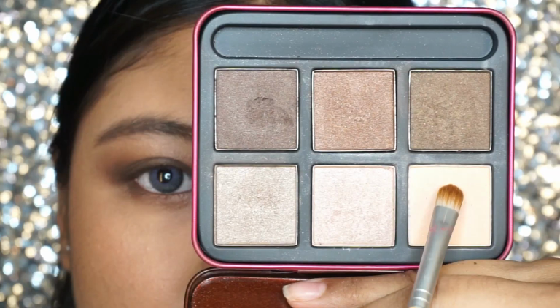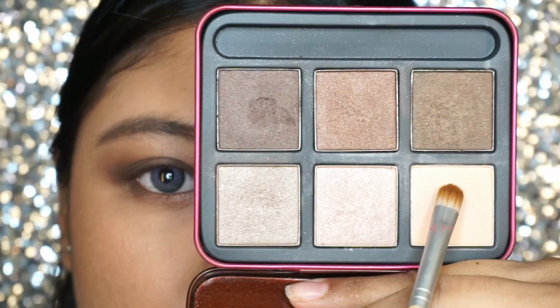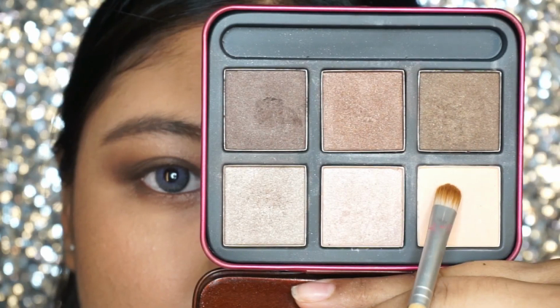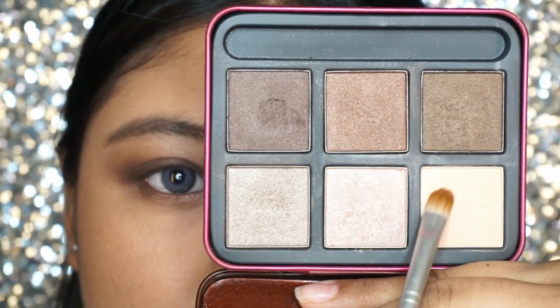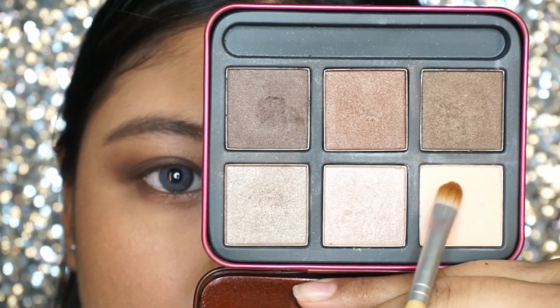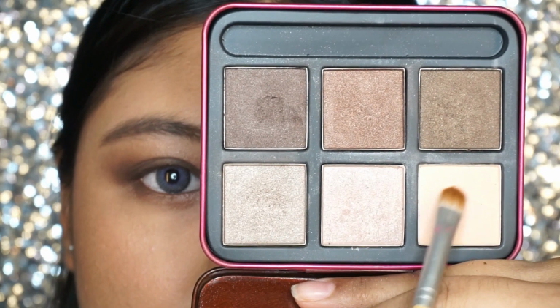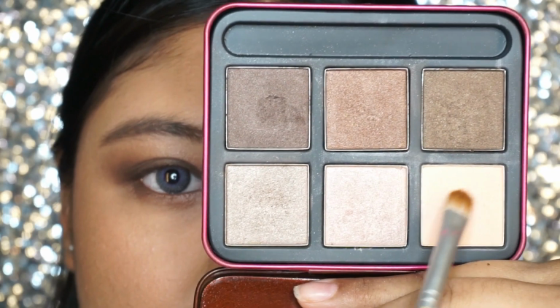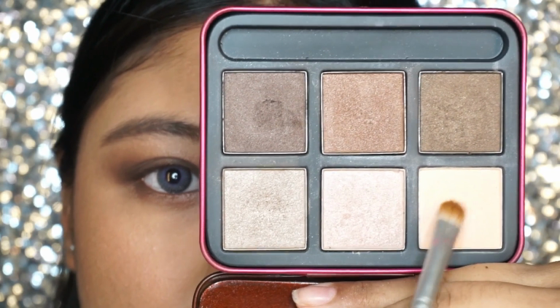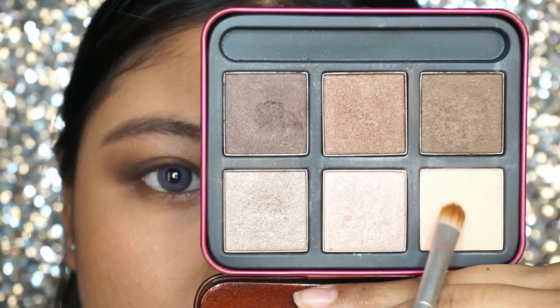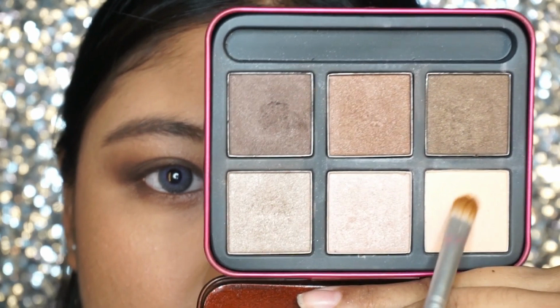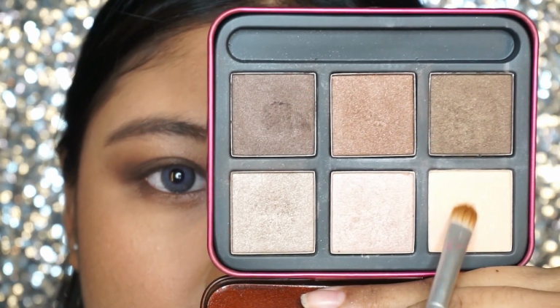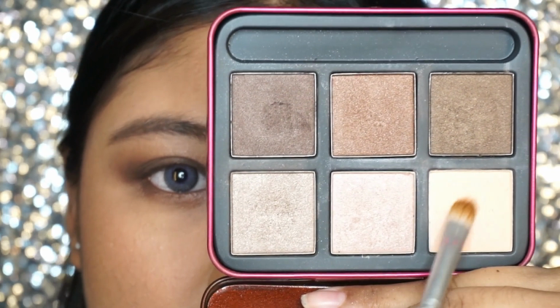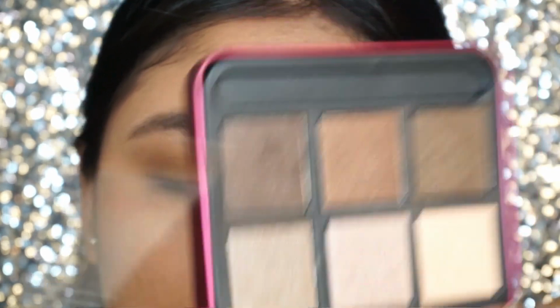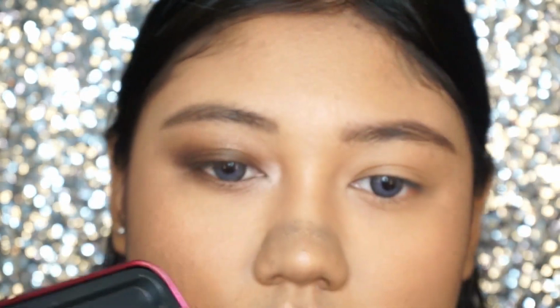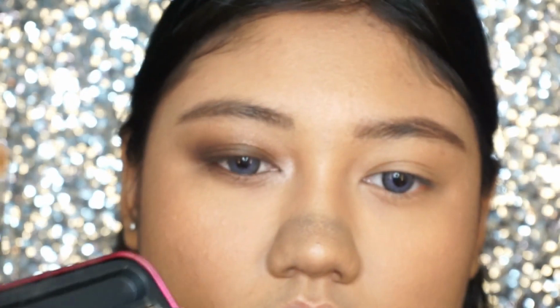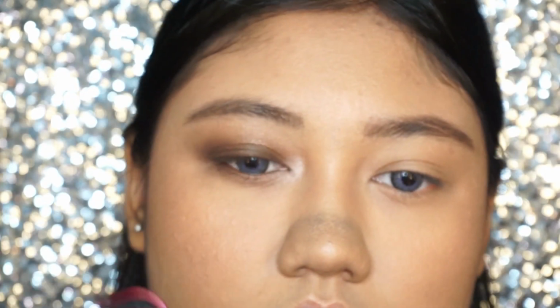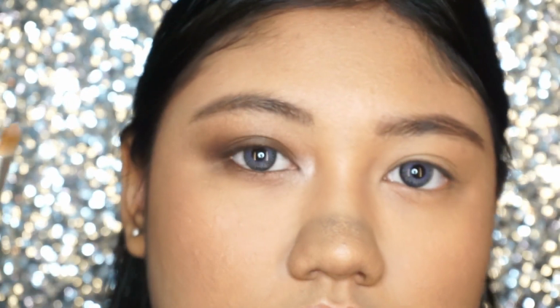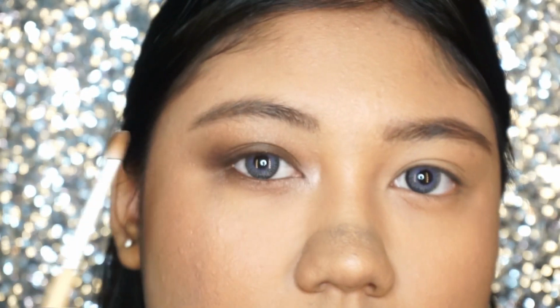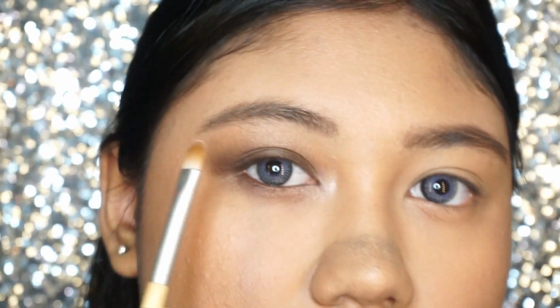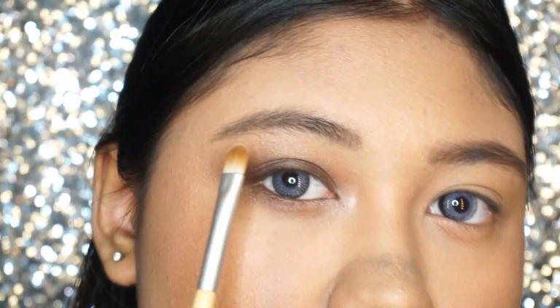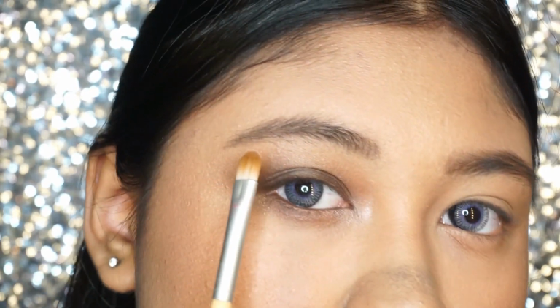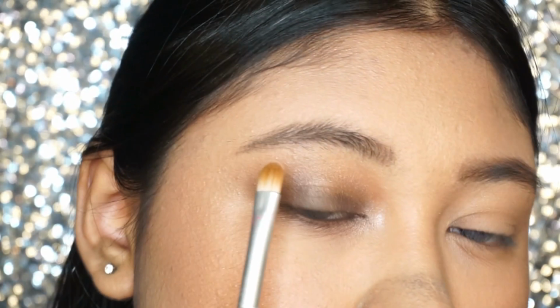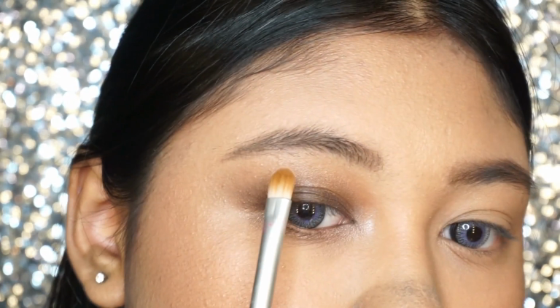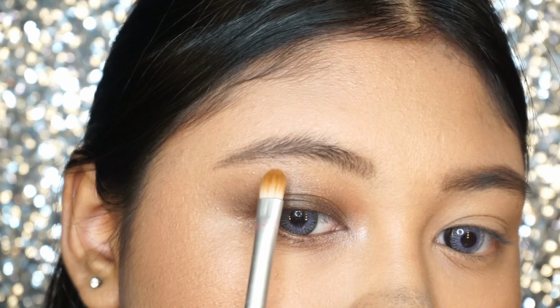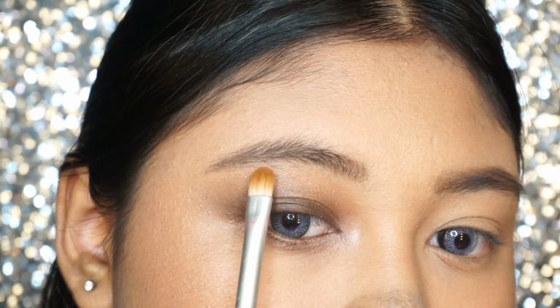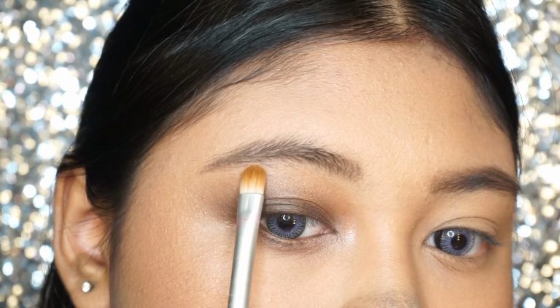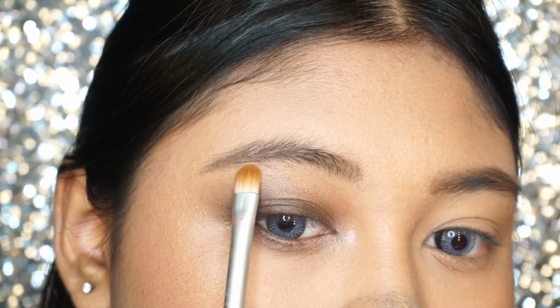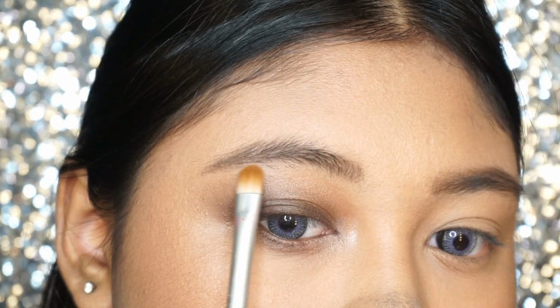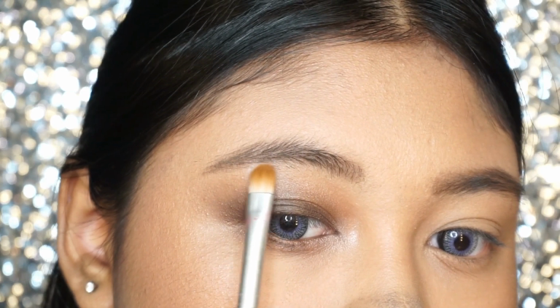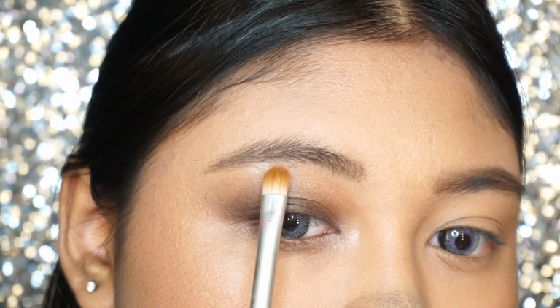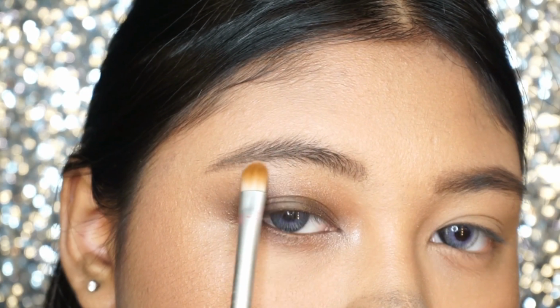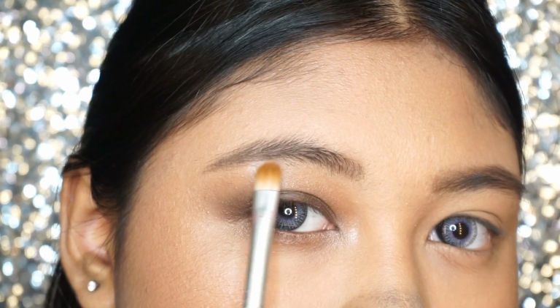I'm also taking the first shade from the palette, which is a beautiful satin cream shade, to highlight the brow bone.